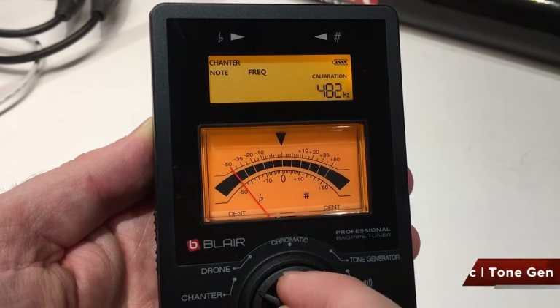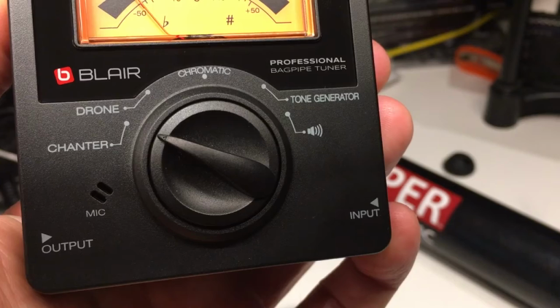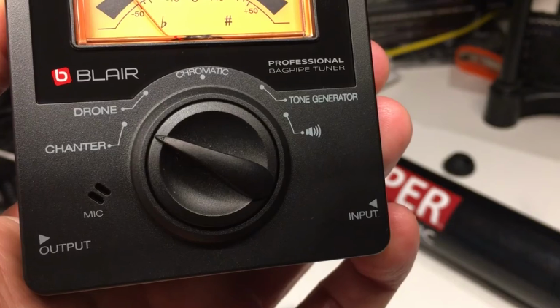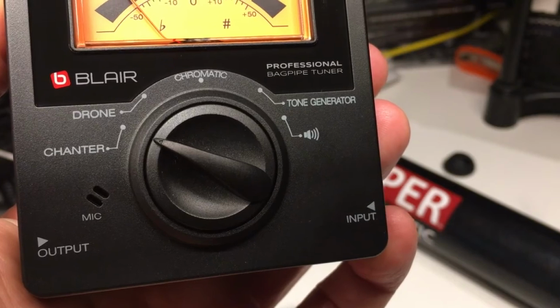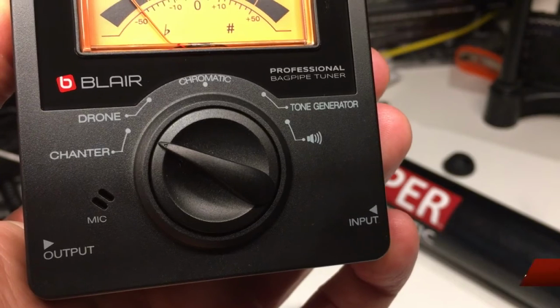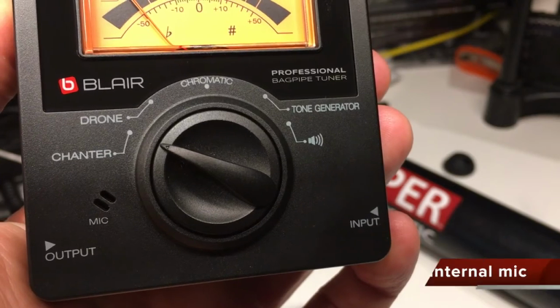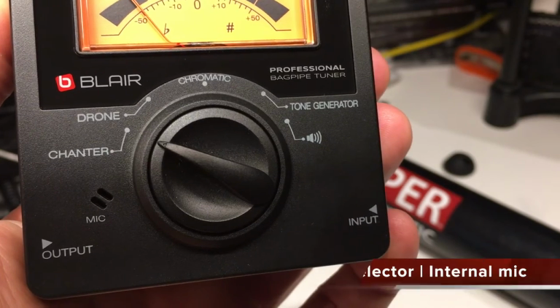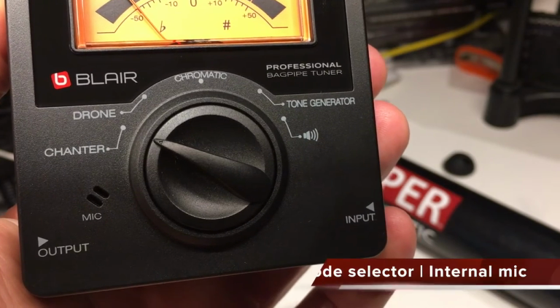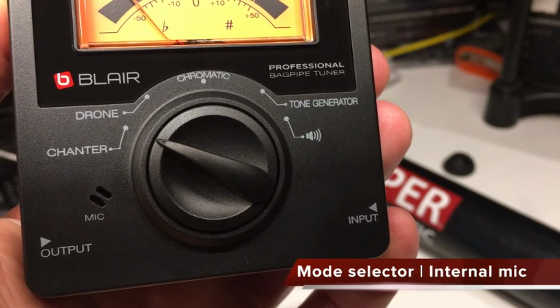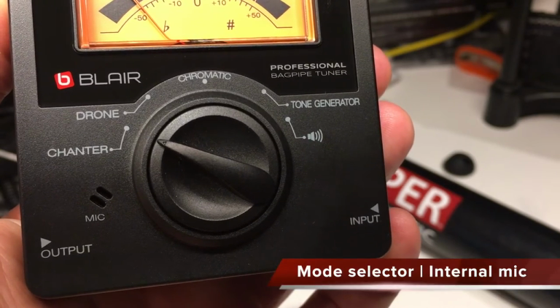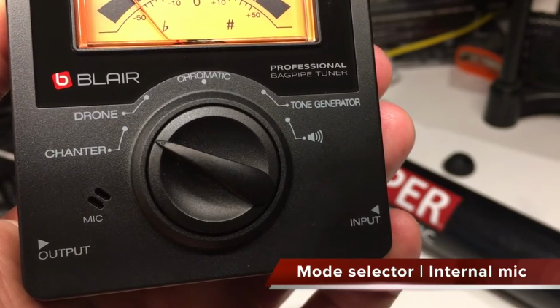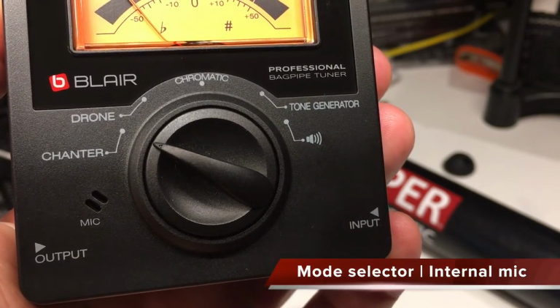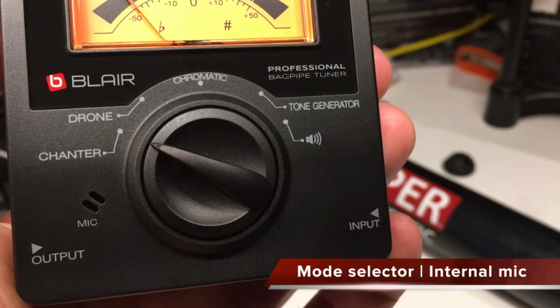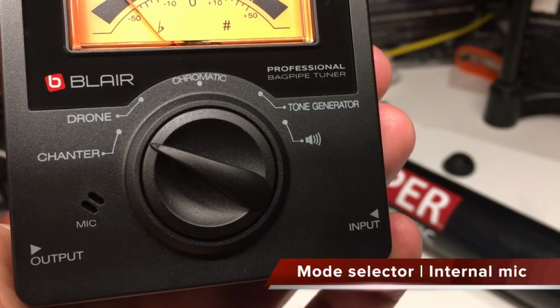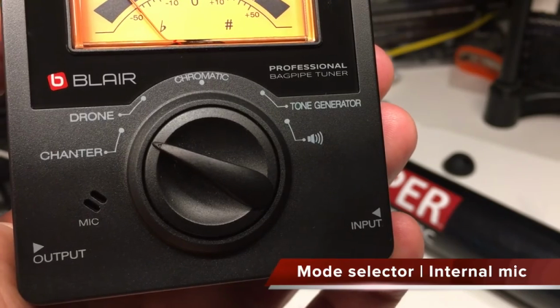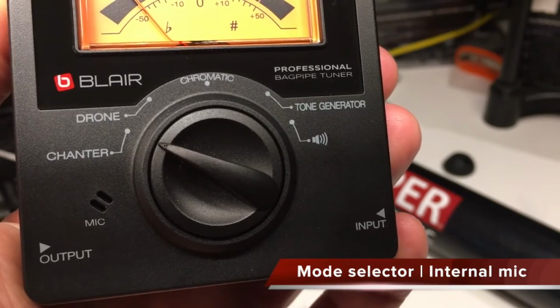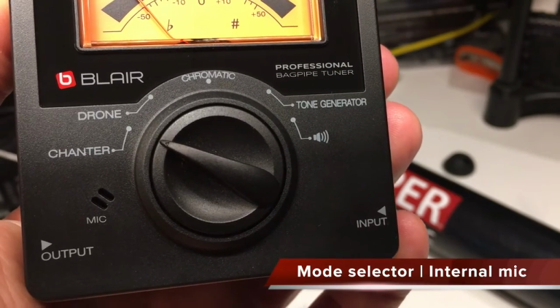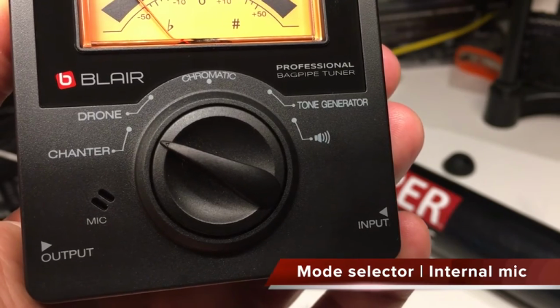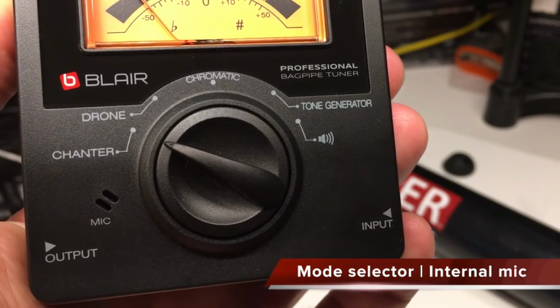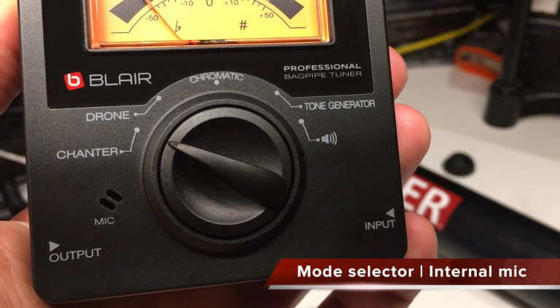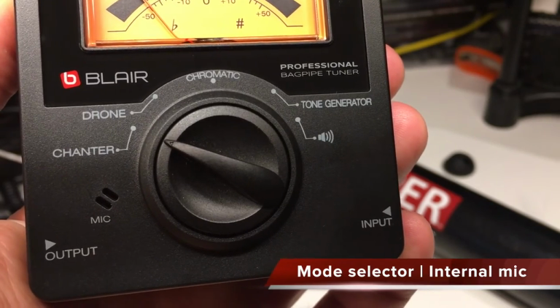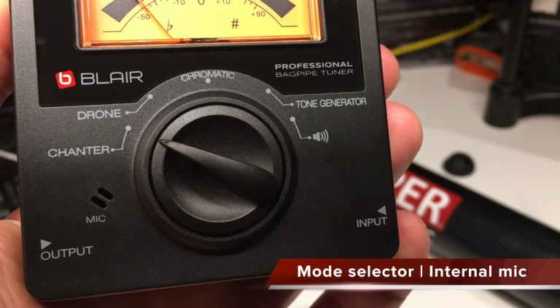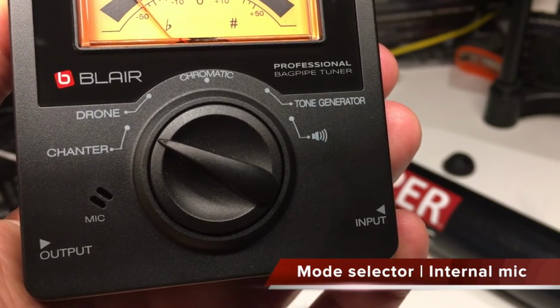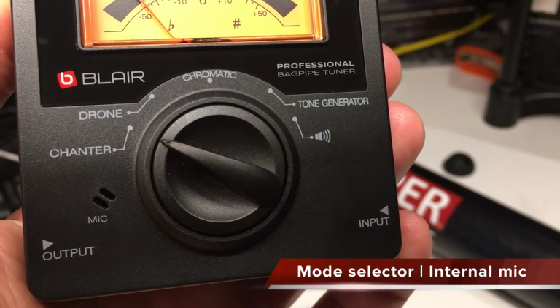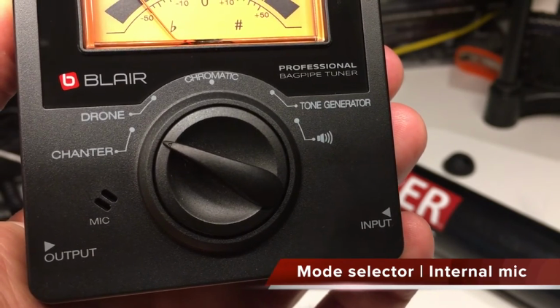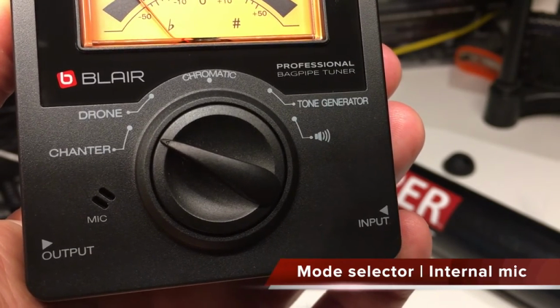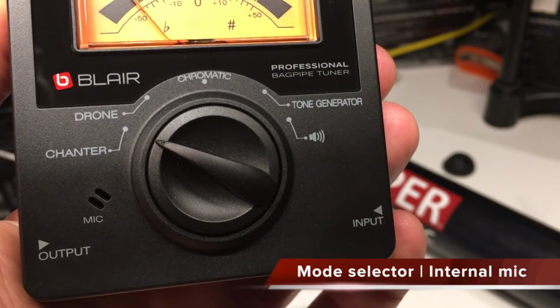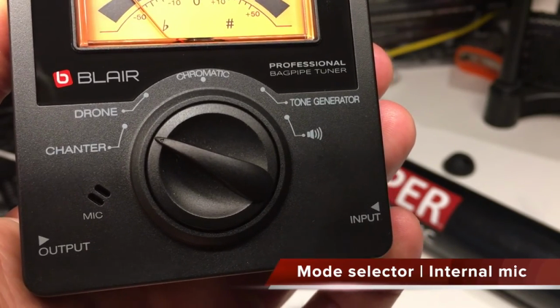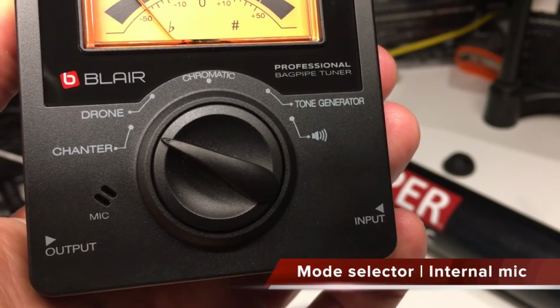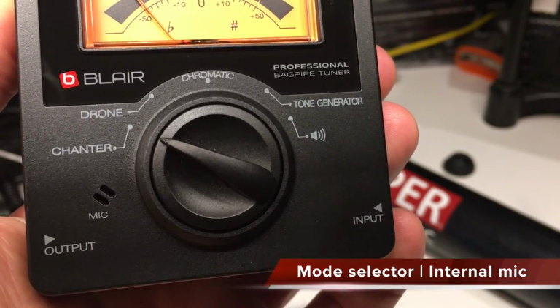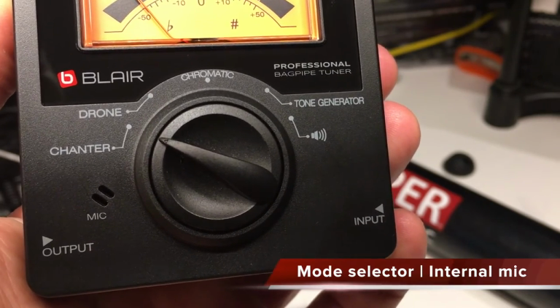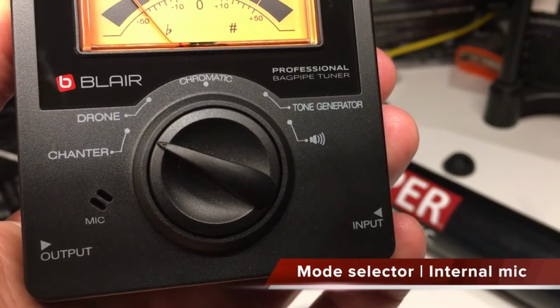On the front there's a large dial so you know exactly your settings, and it's also where the internal microphone is located.